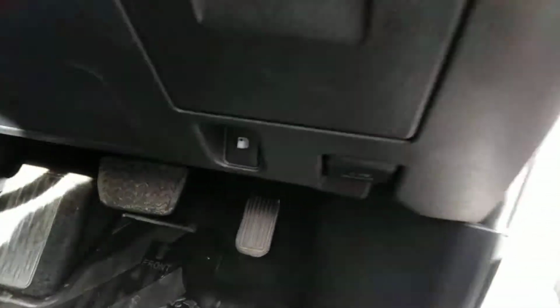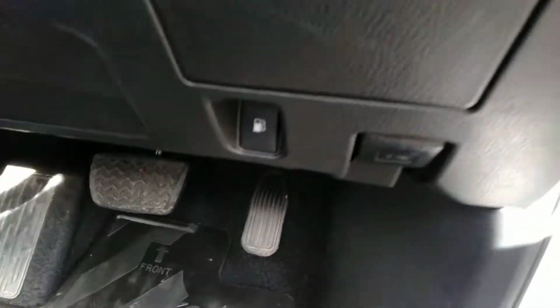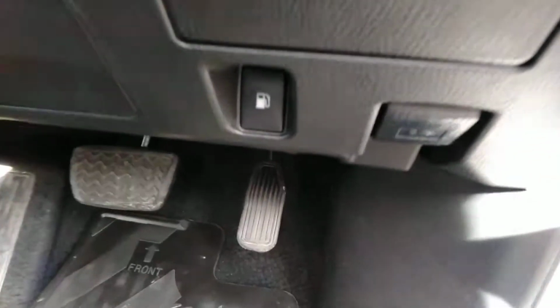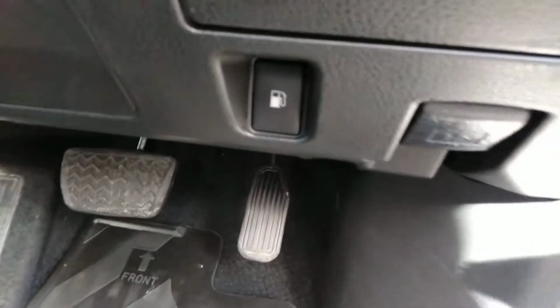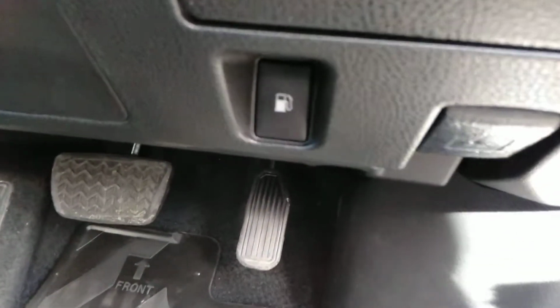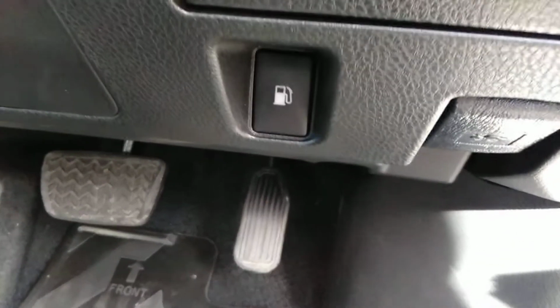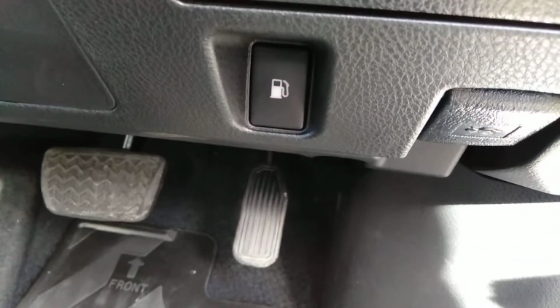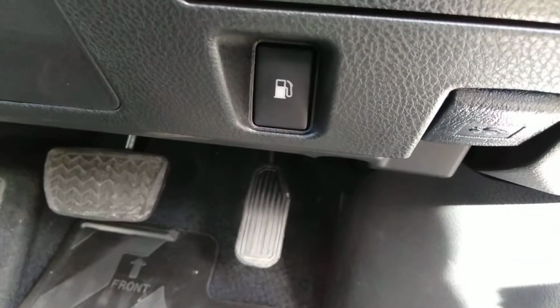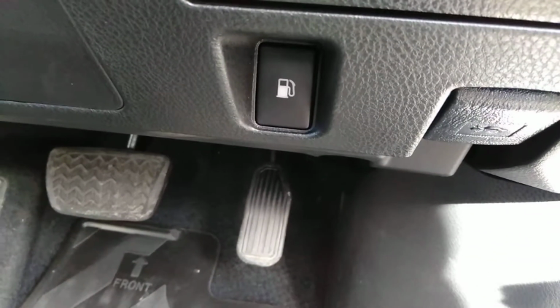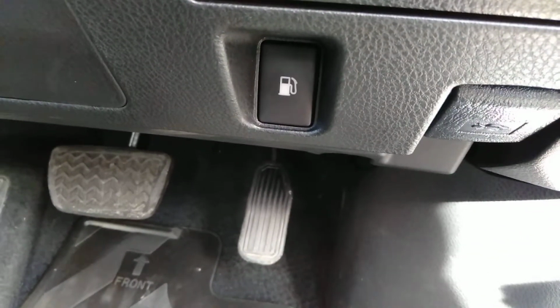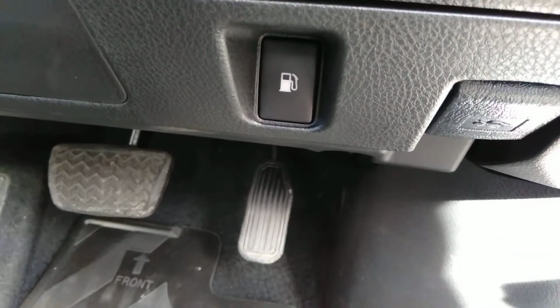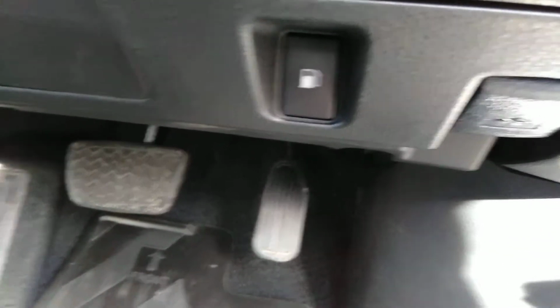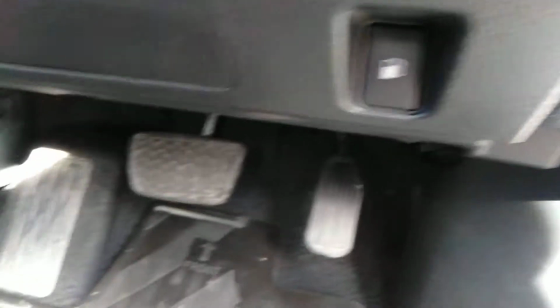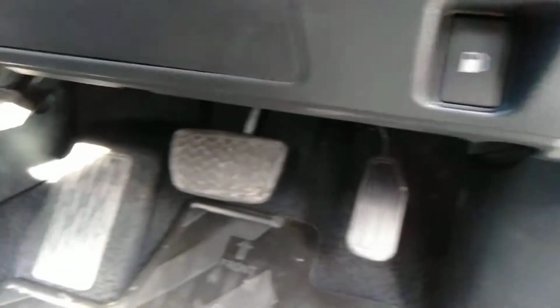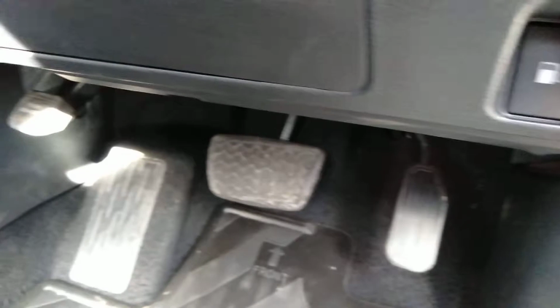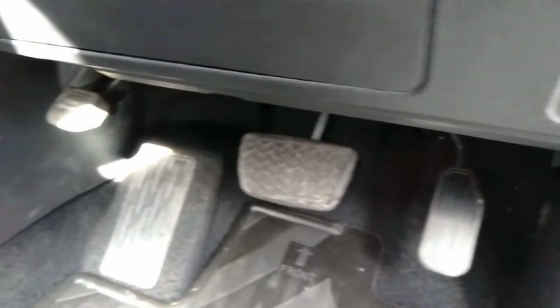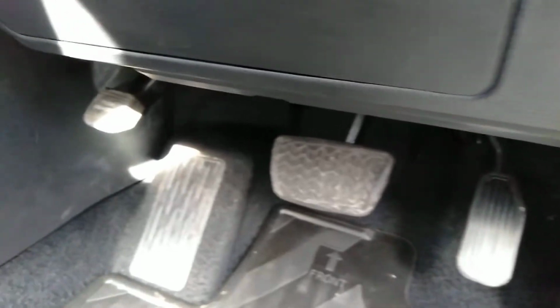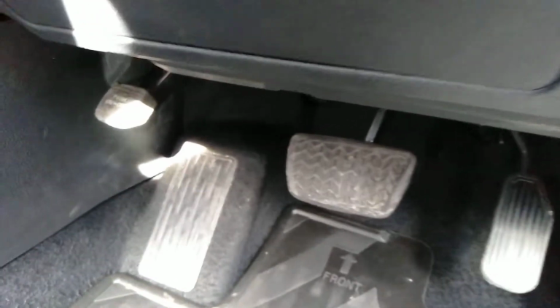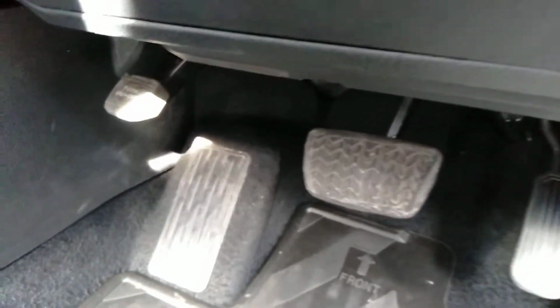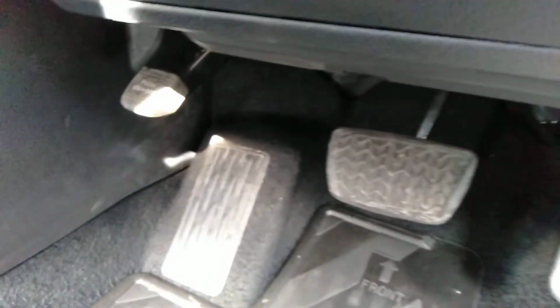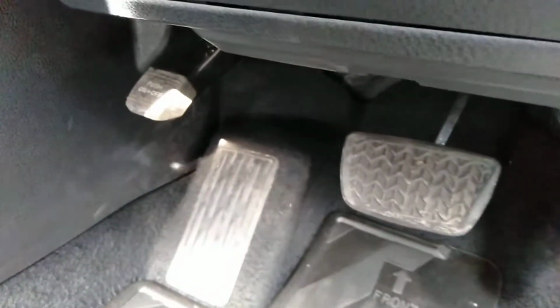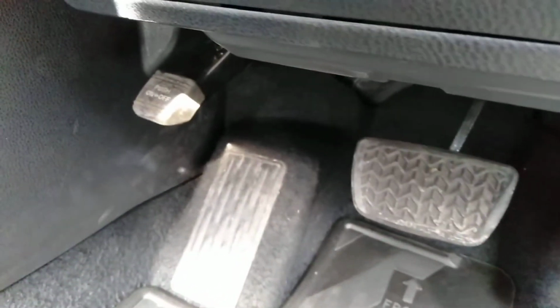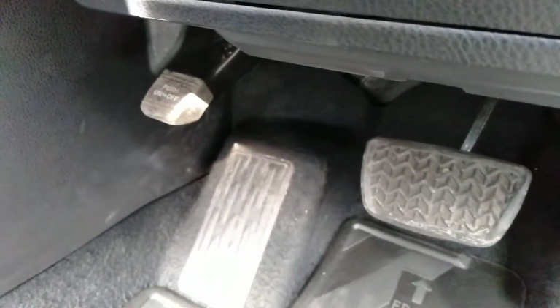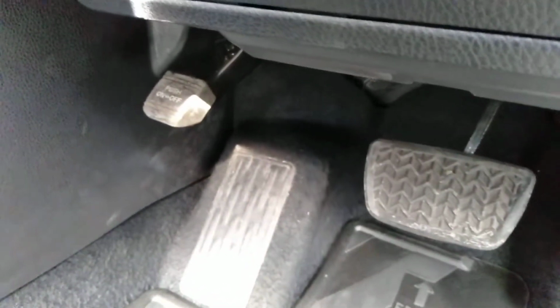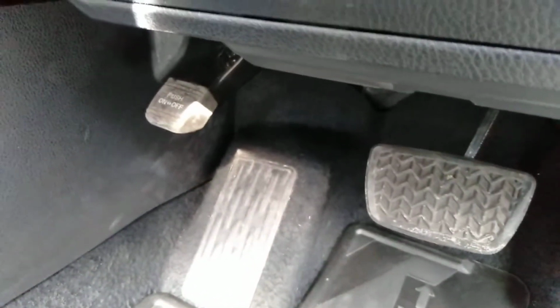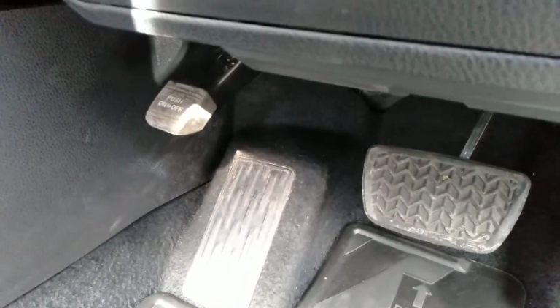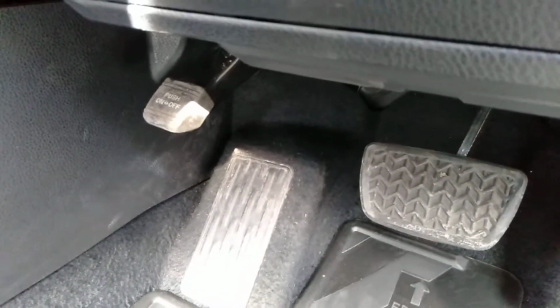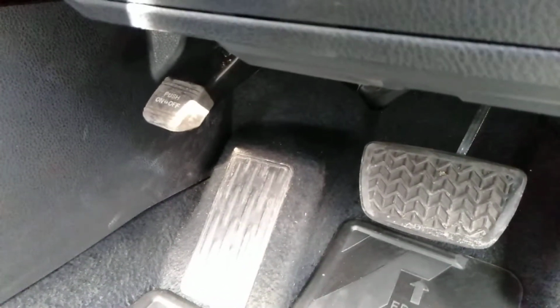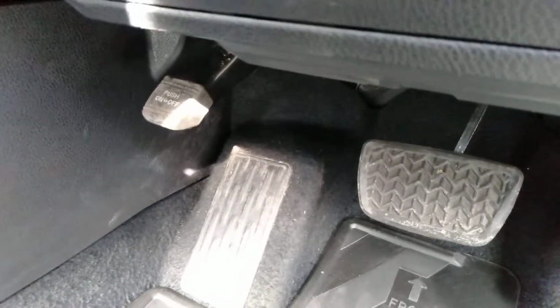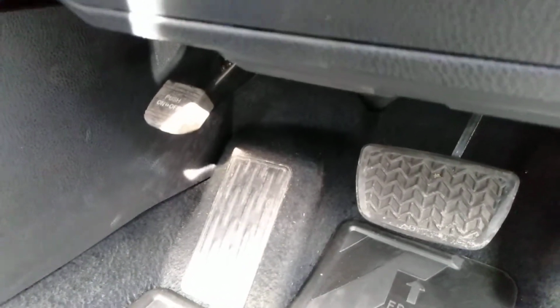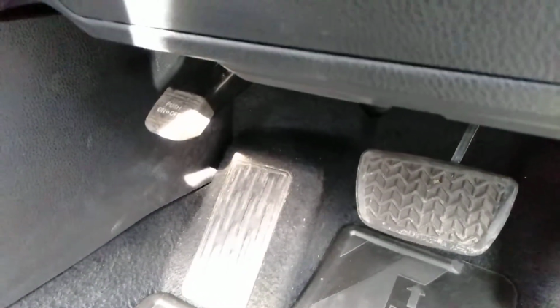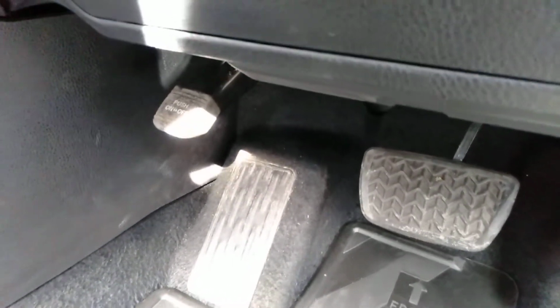Here is where you can access the fuel cap. This vehicle also has a foot-activated park brake — push down to release.